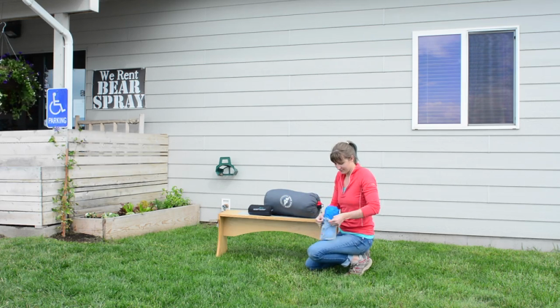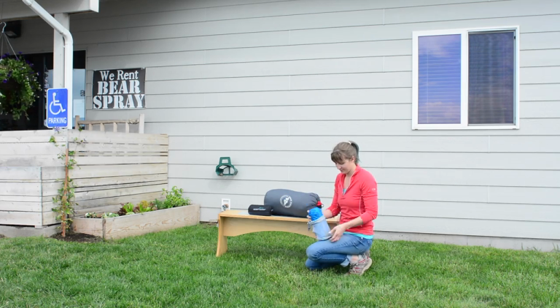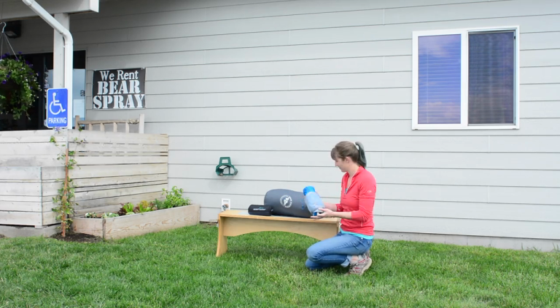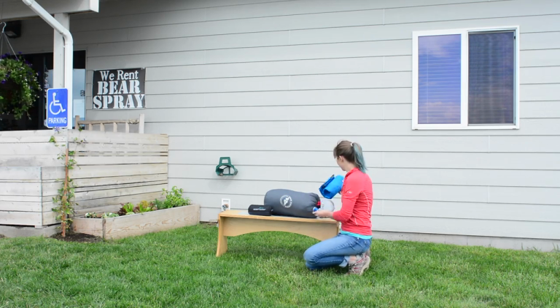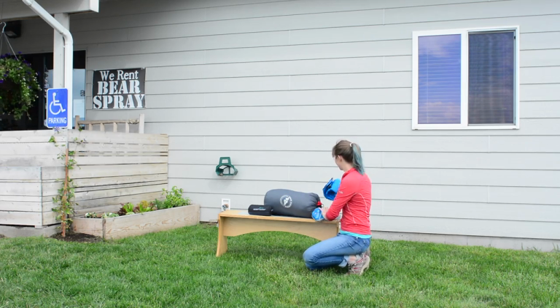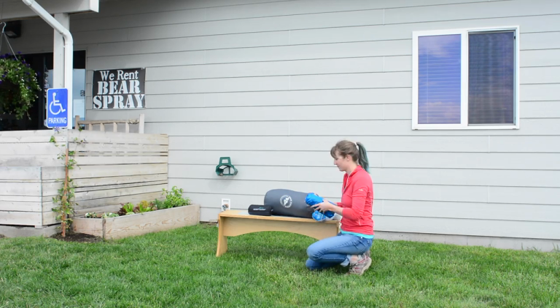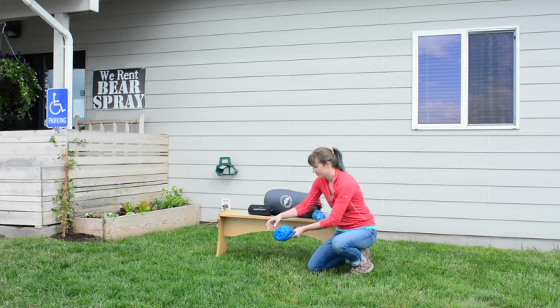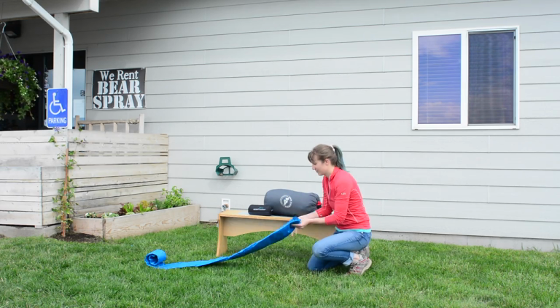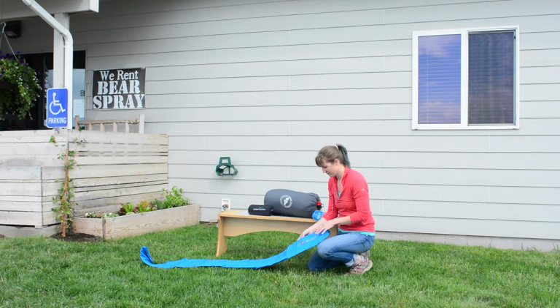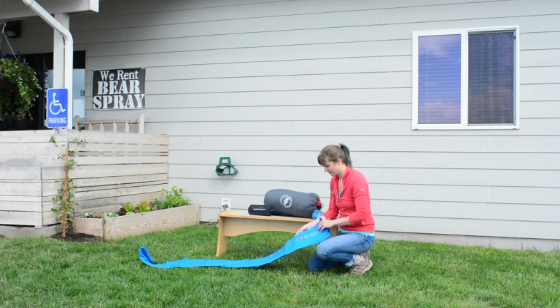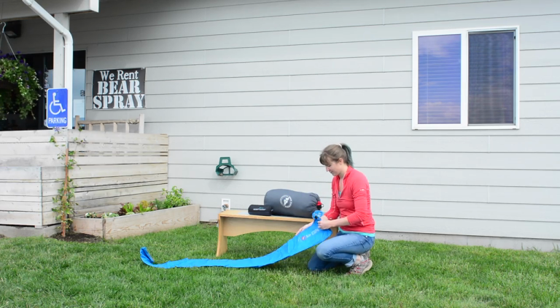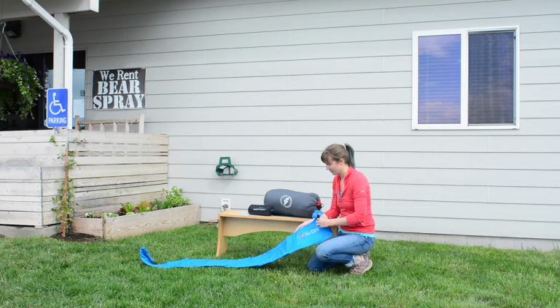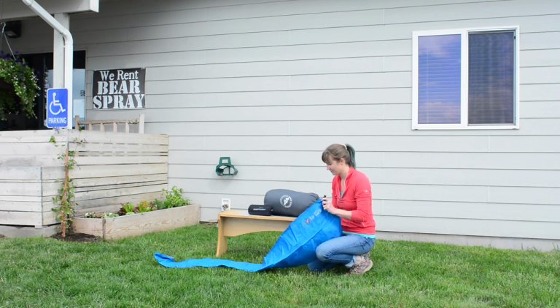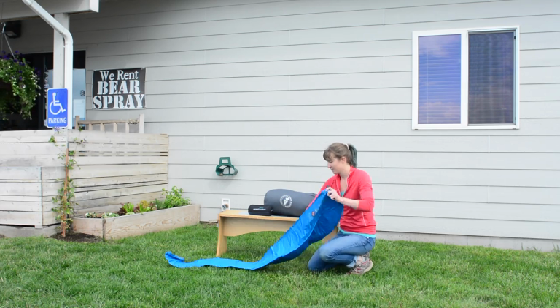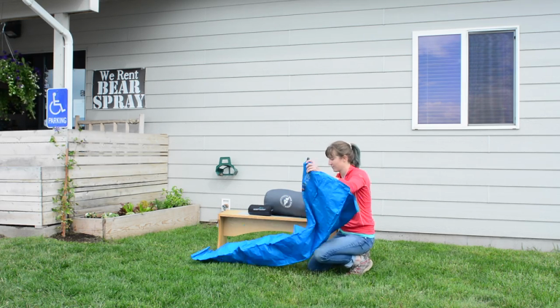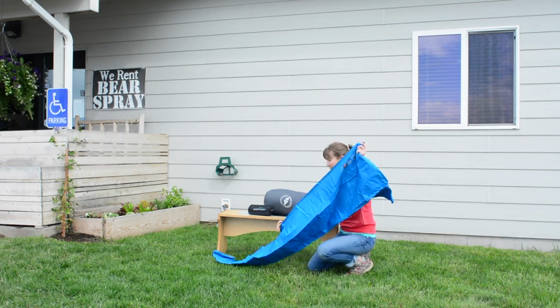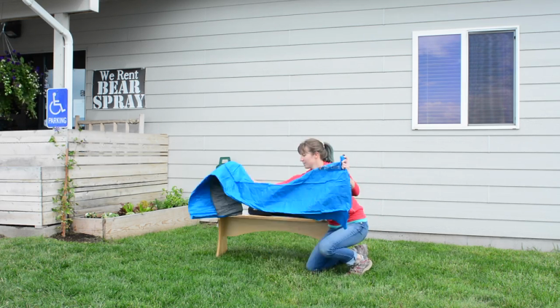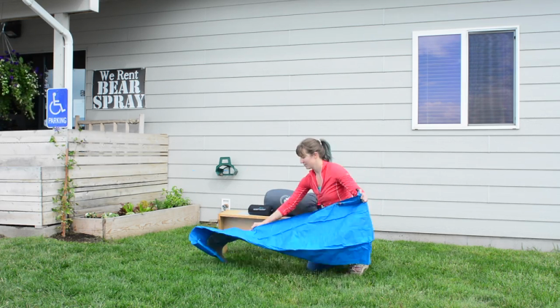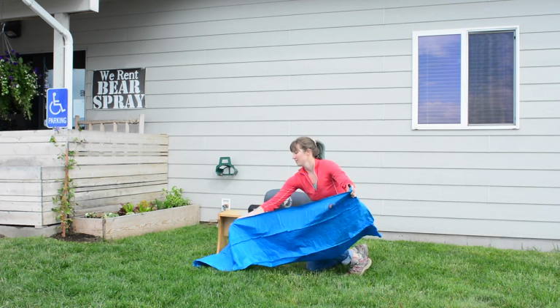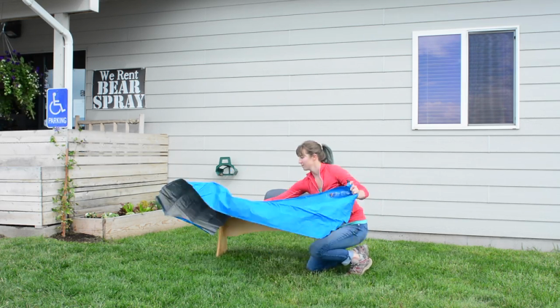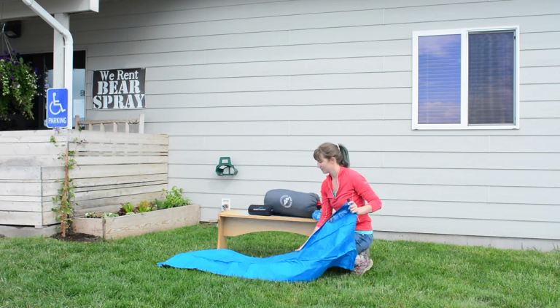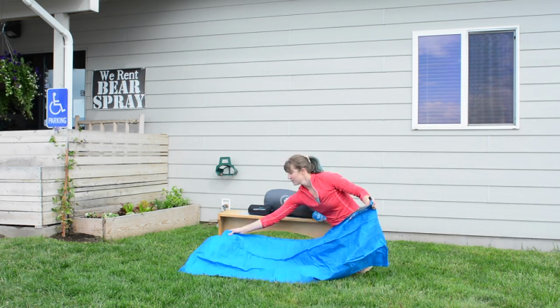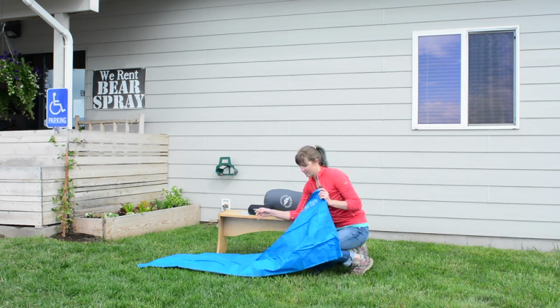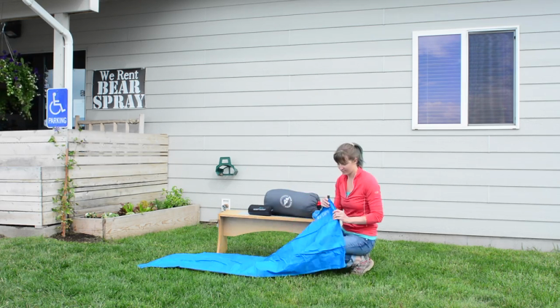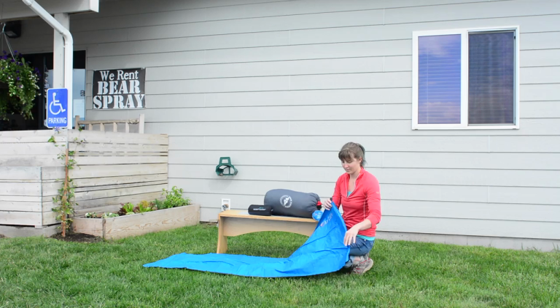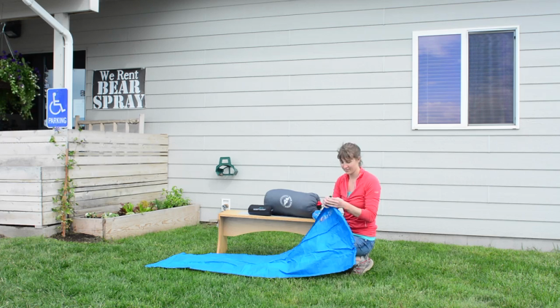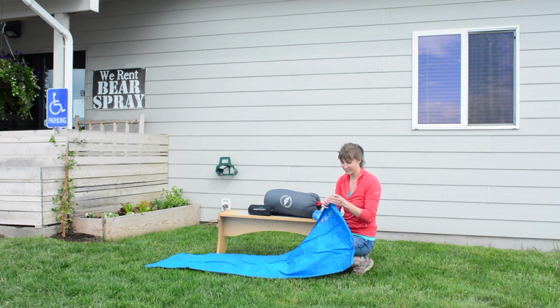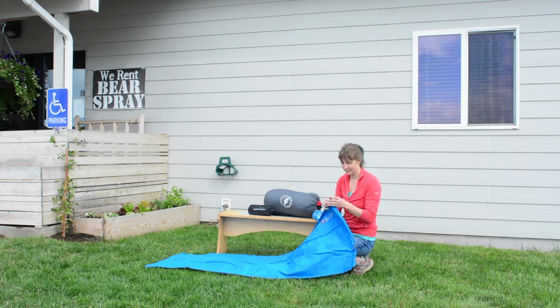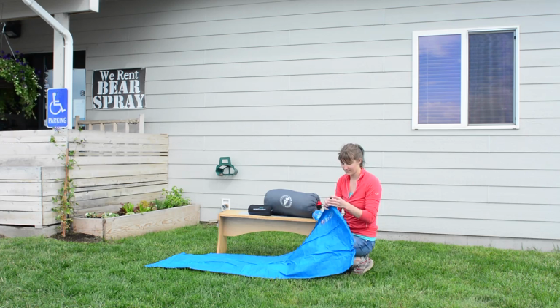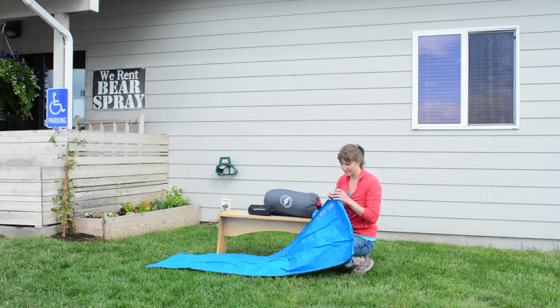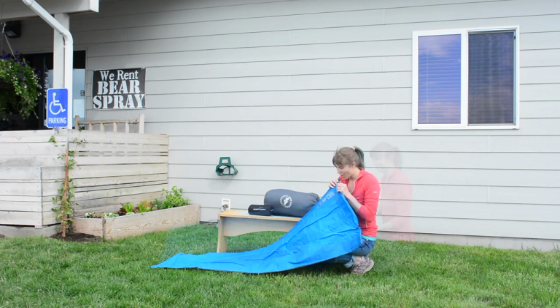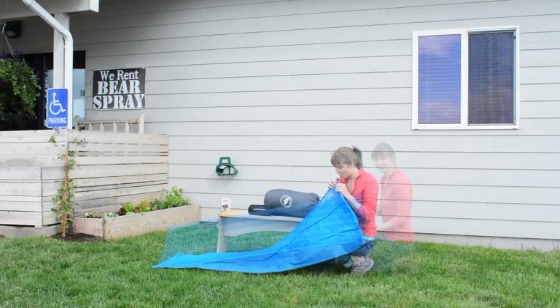First, take the sleeping pad out of its stuff sack, unroll it, and use the black nozzle to inflate the pad with air.